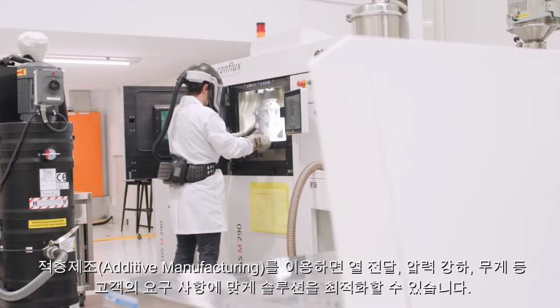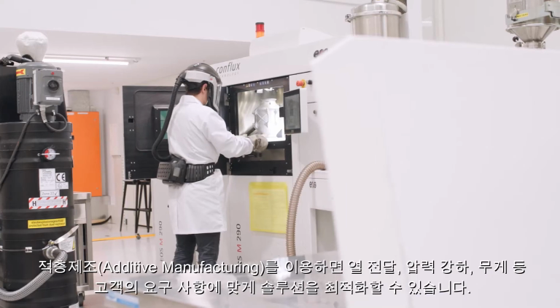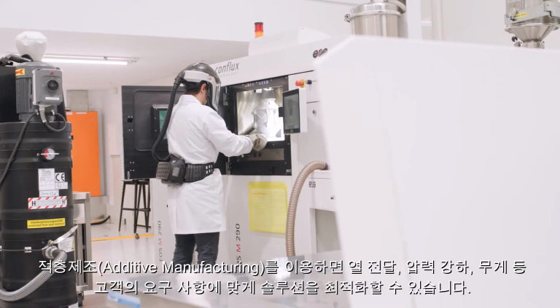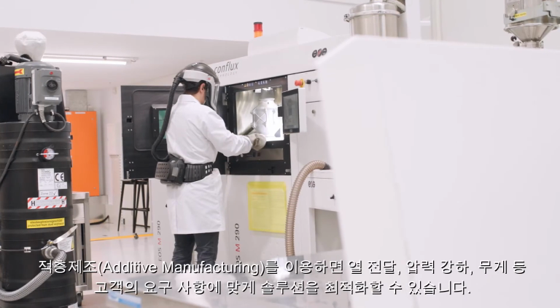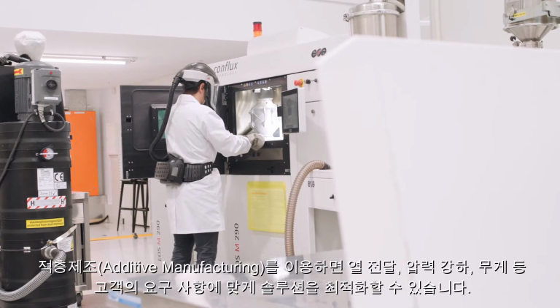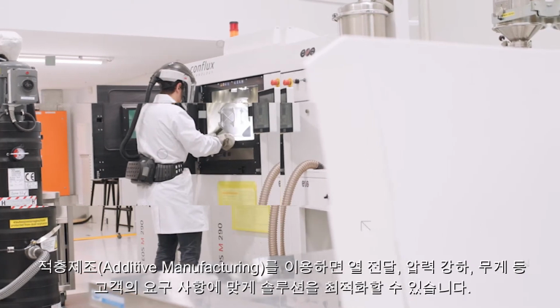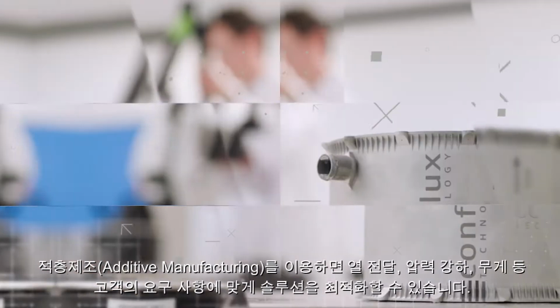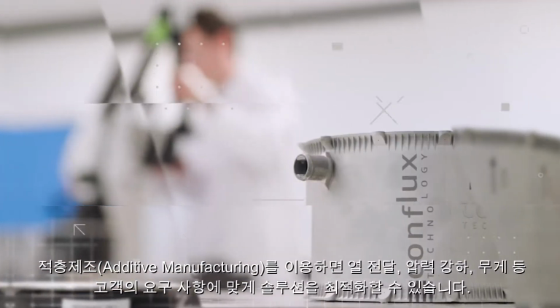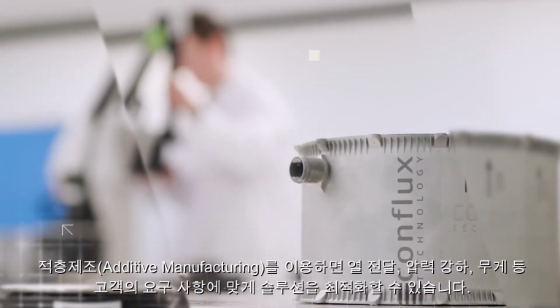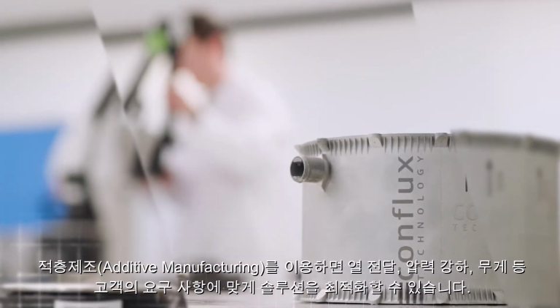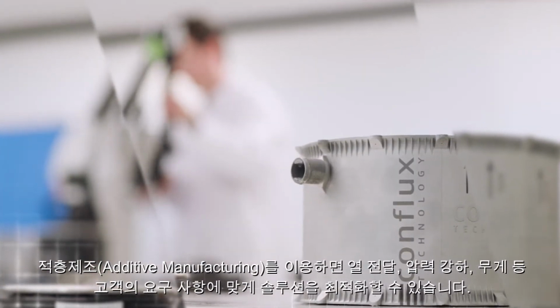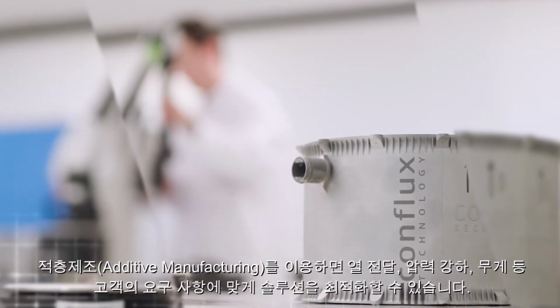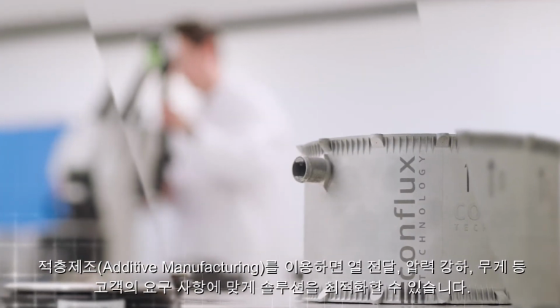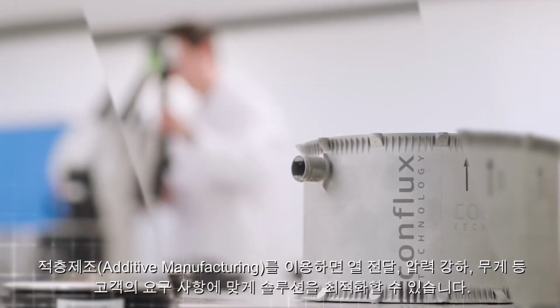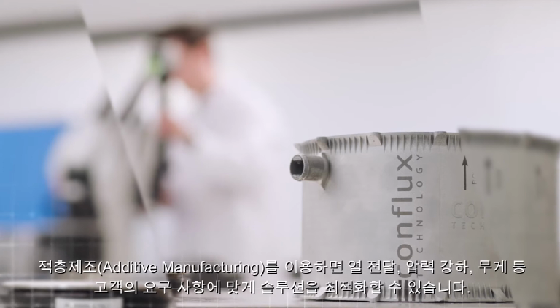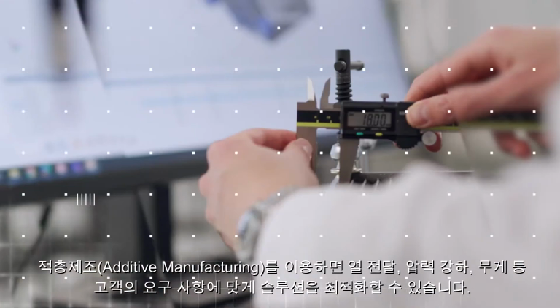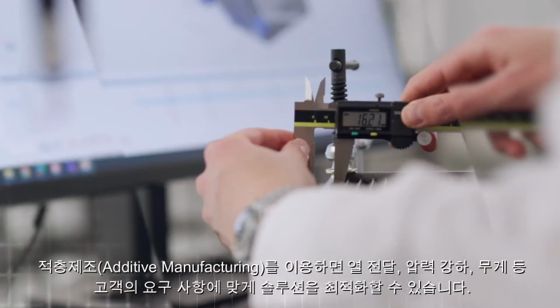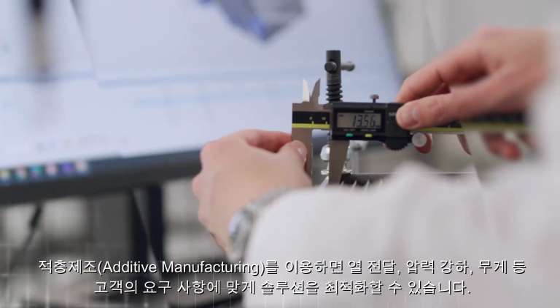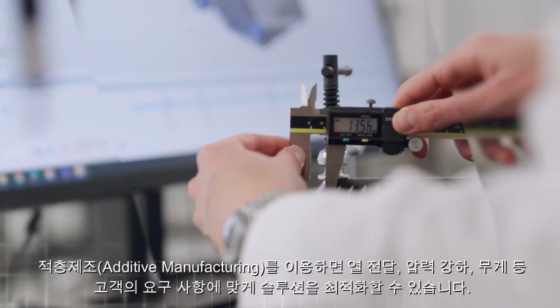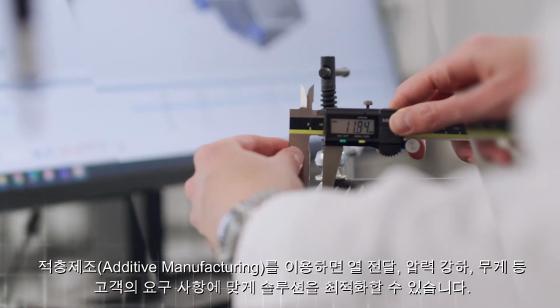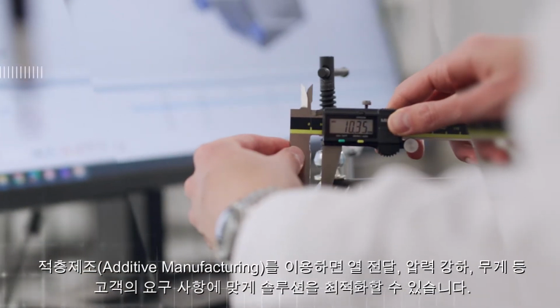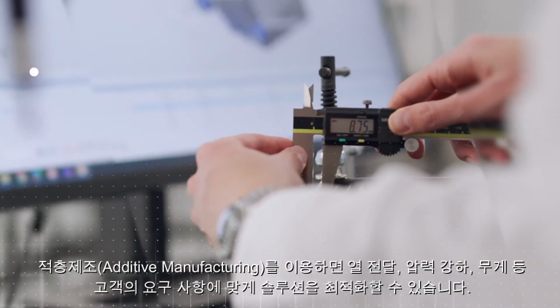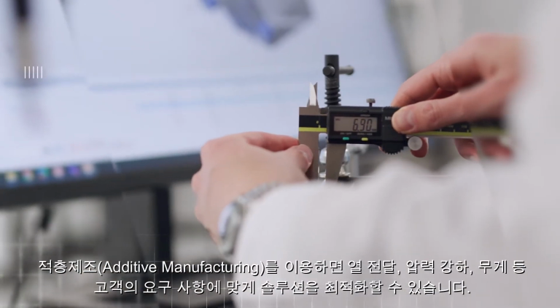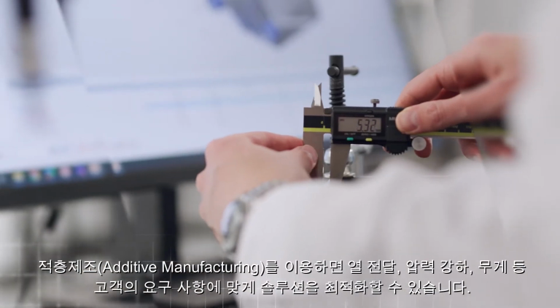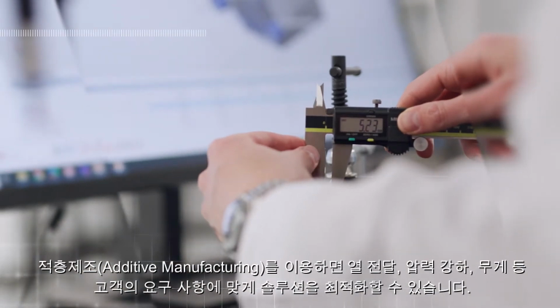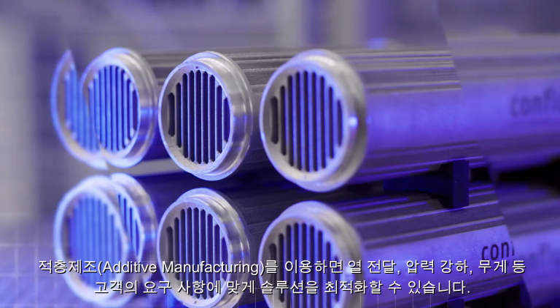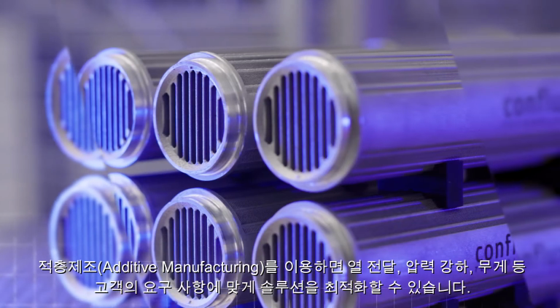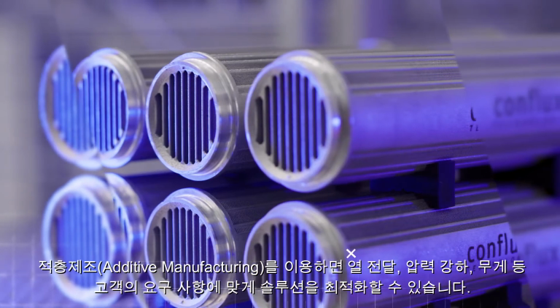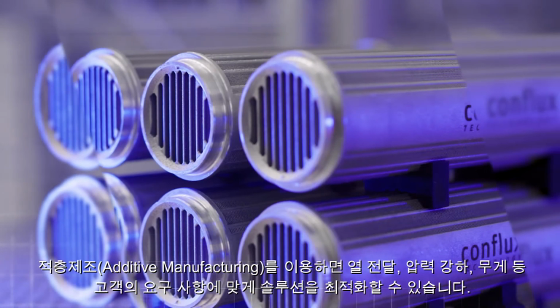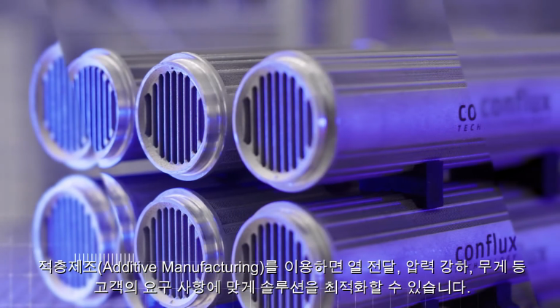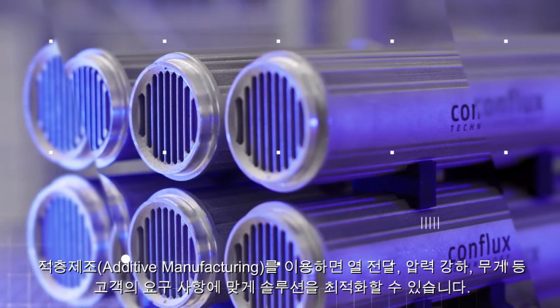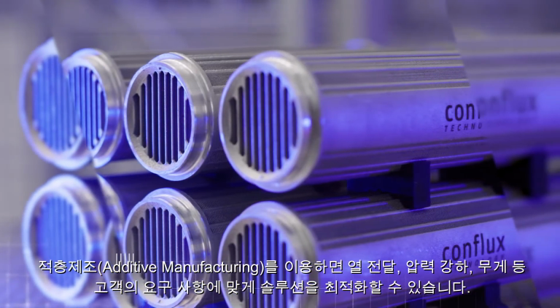With the use of additive manufacturing, we're able to optimize our solutions to the customer requirements, including heat transfer, pressure drops and weight.